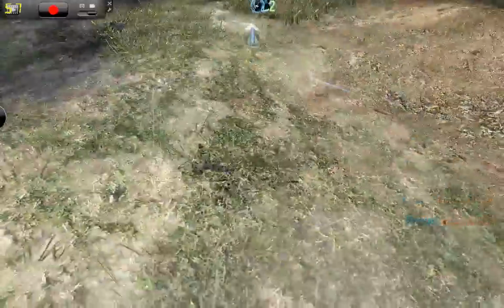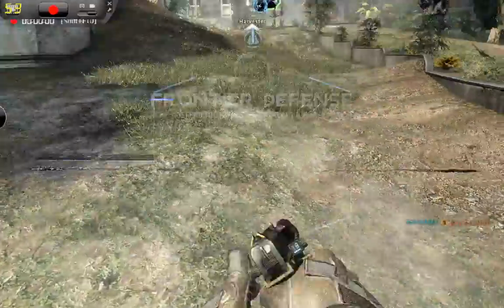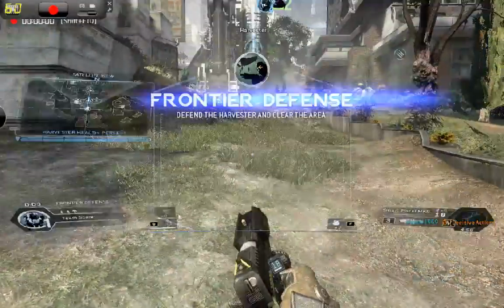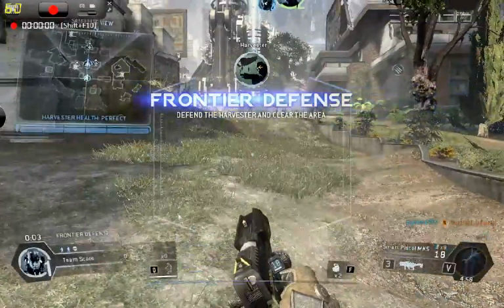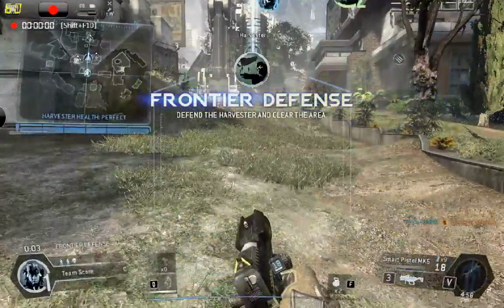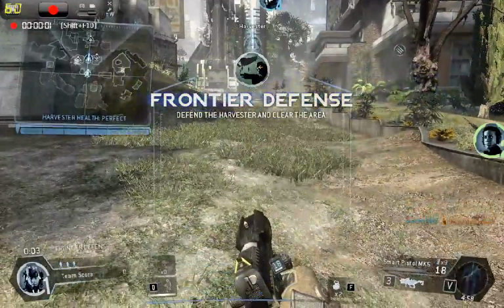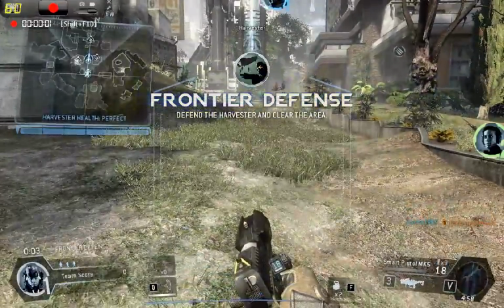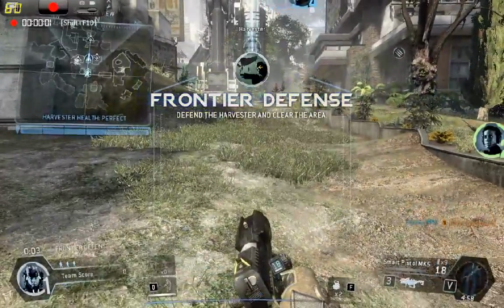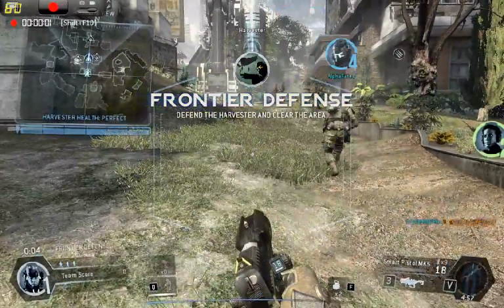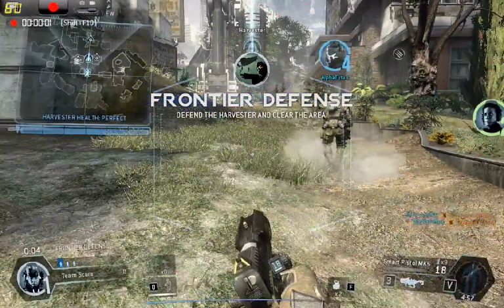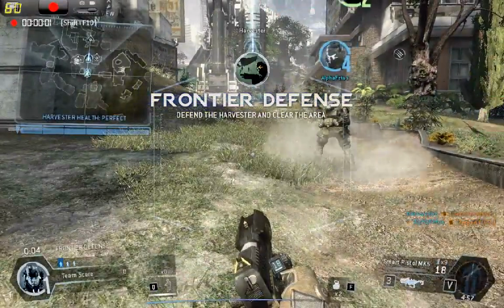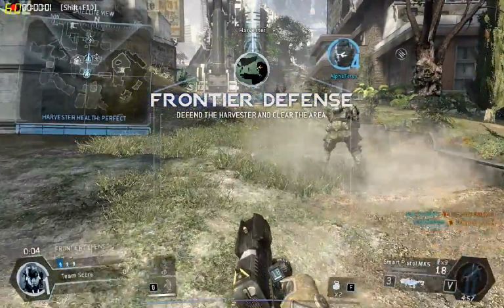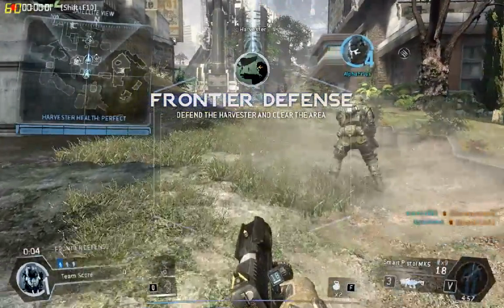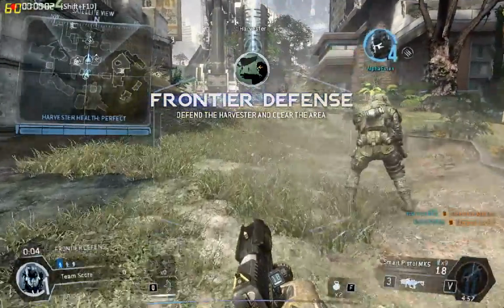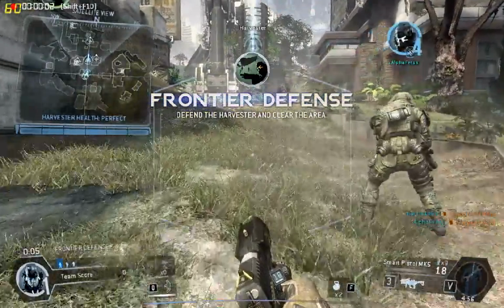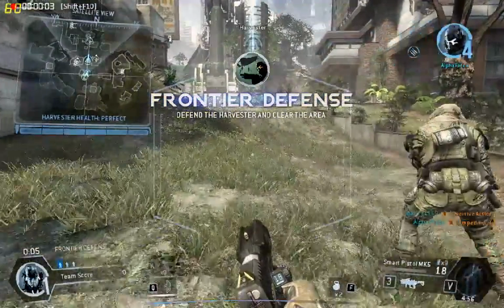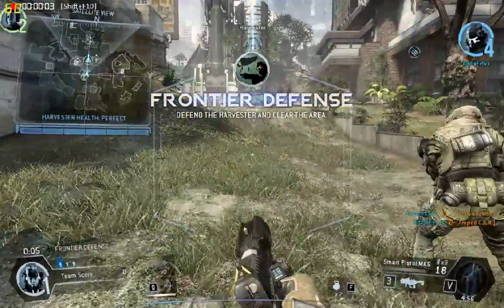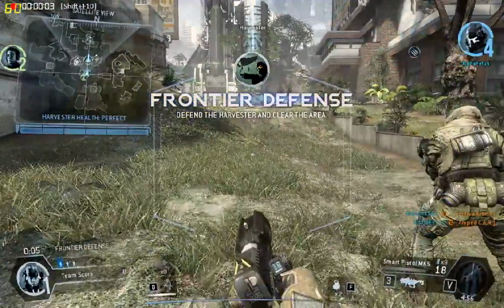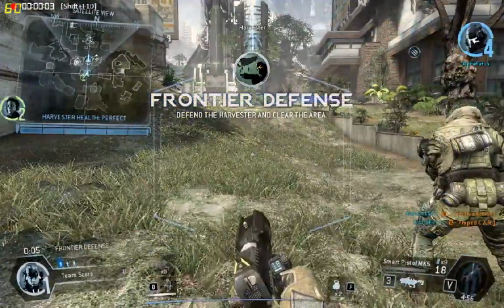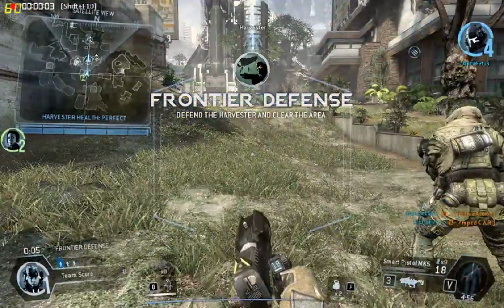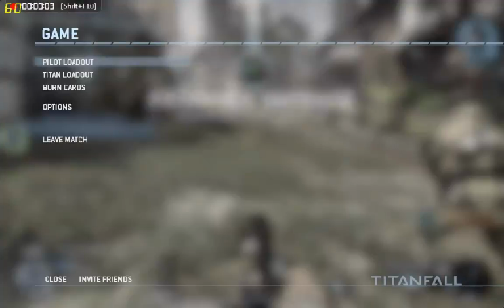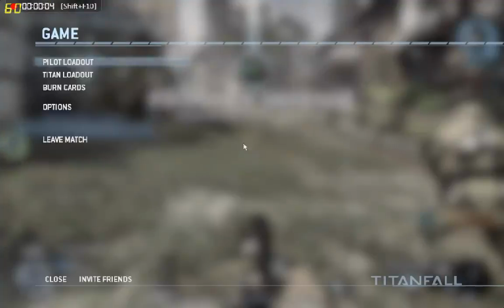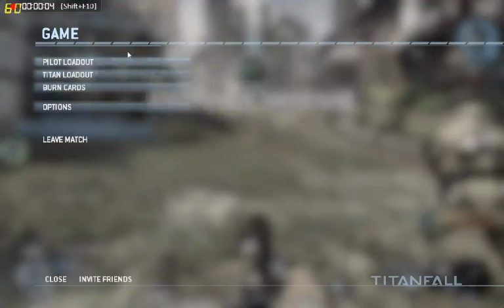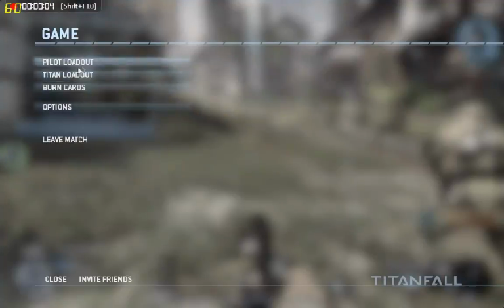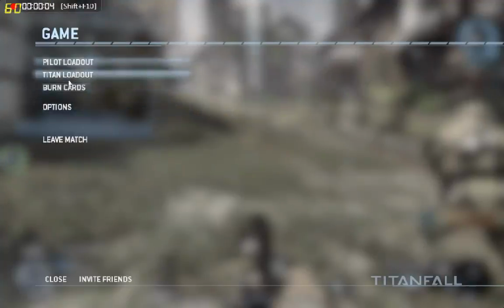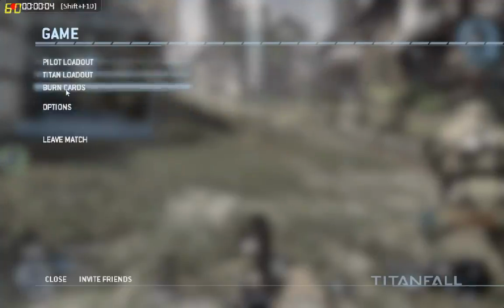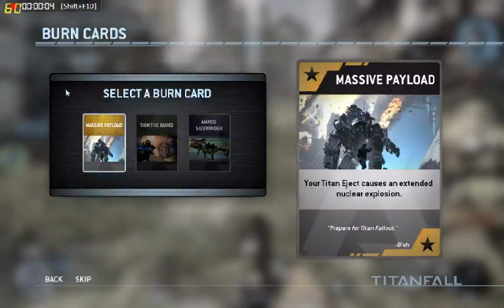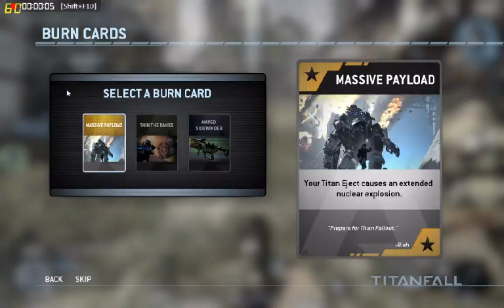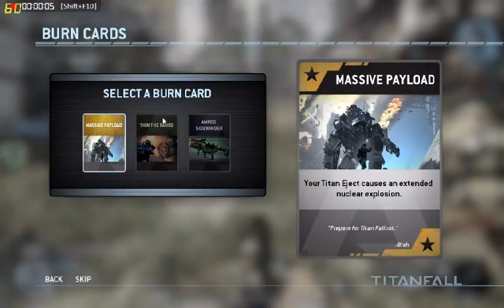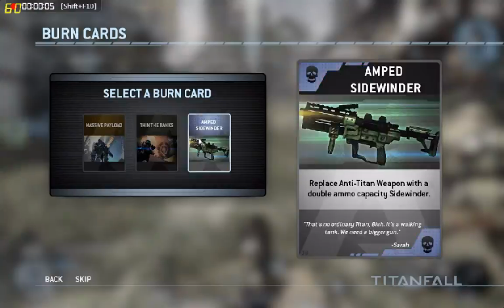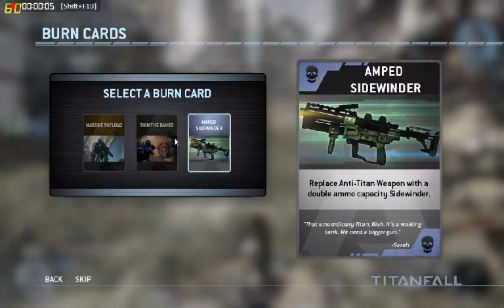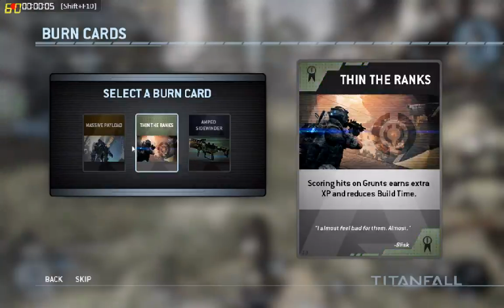Time to go to work, team. The Harvester's online. Protect it from the IMC and keep the area clear.